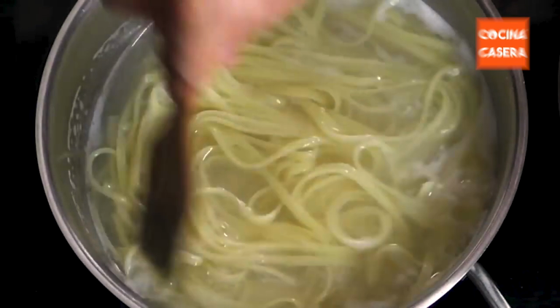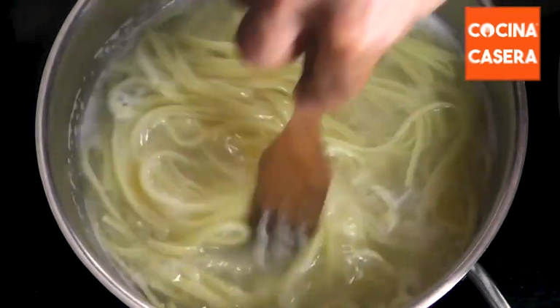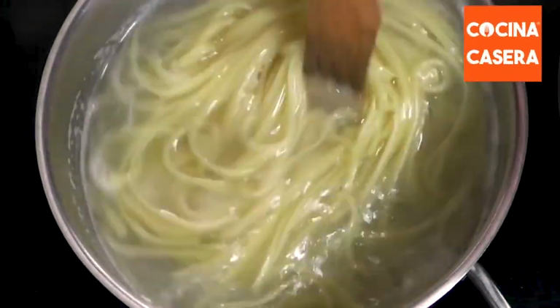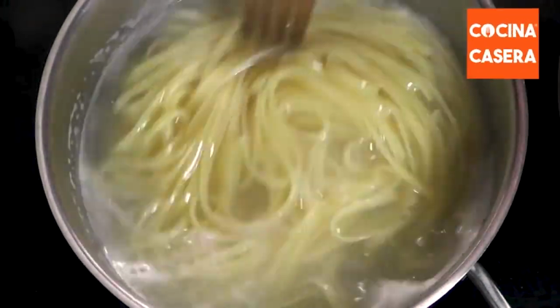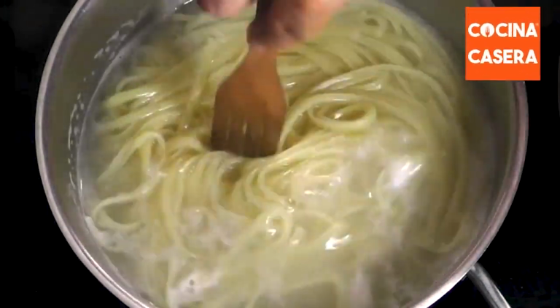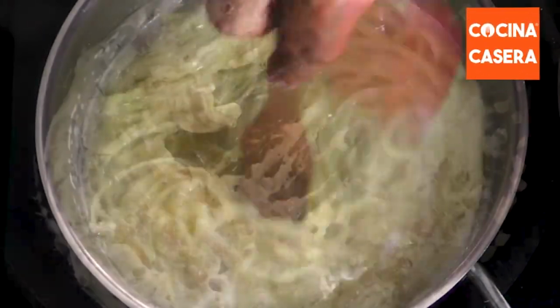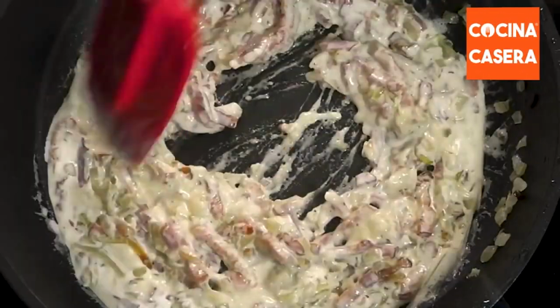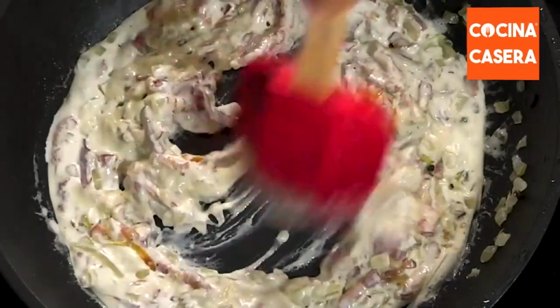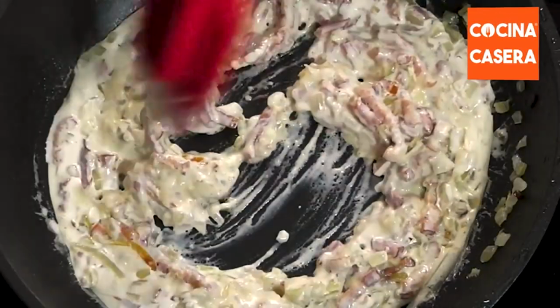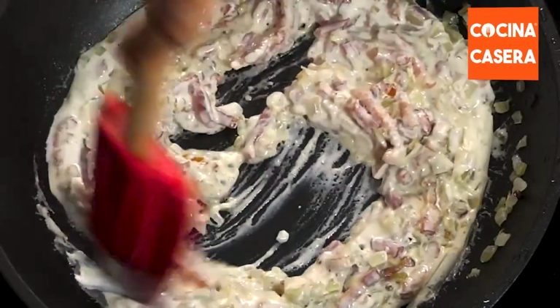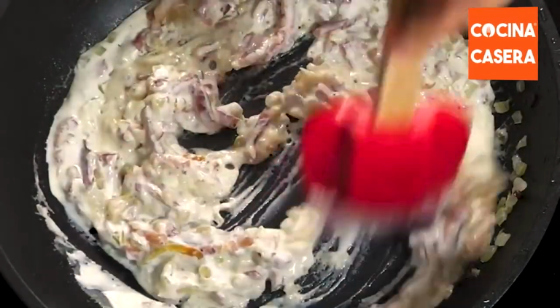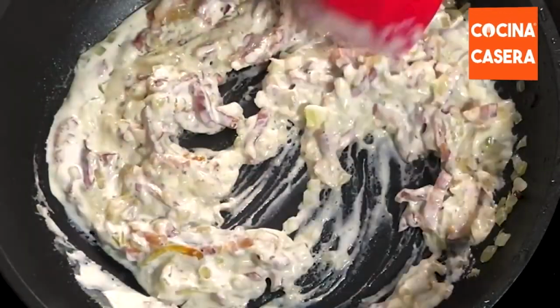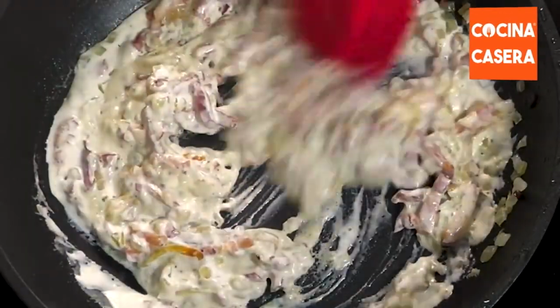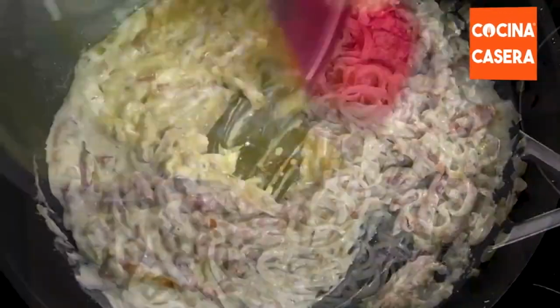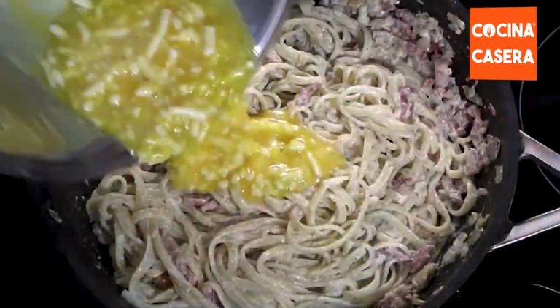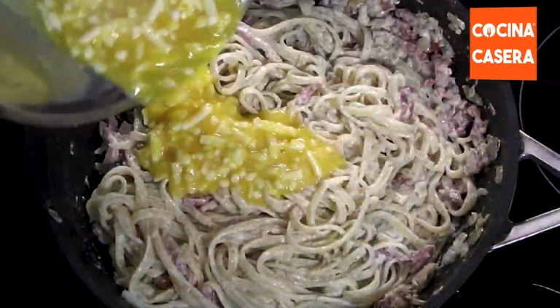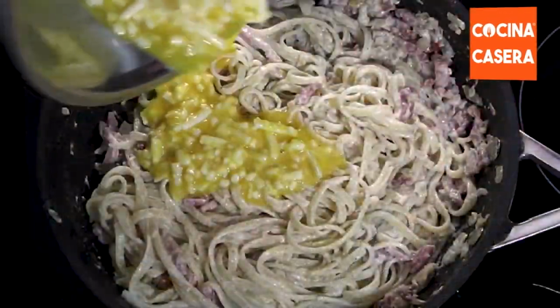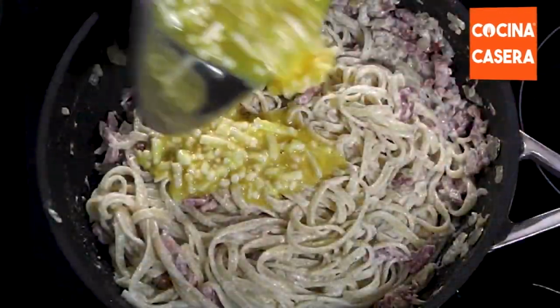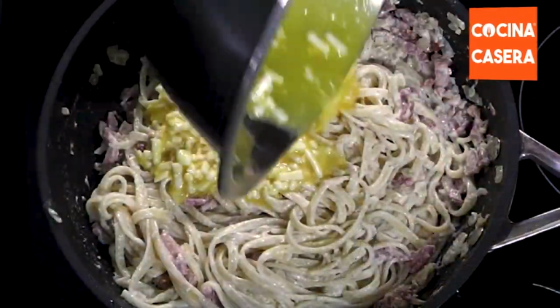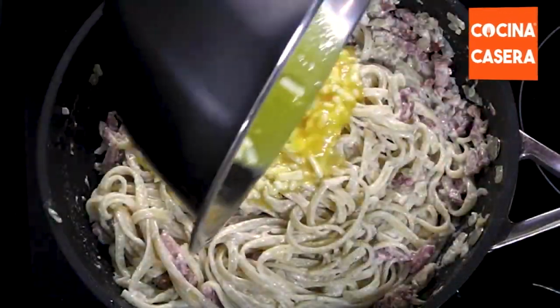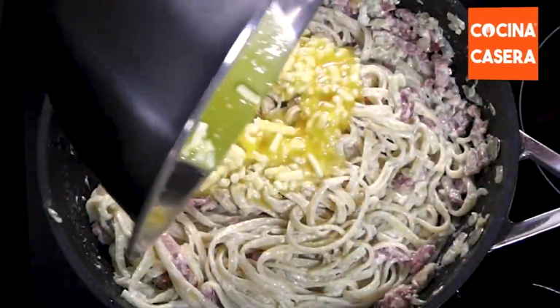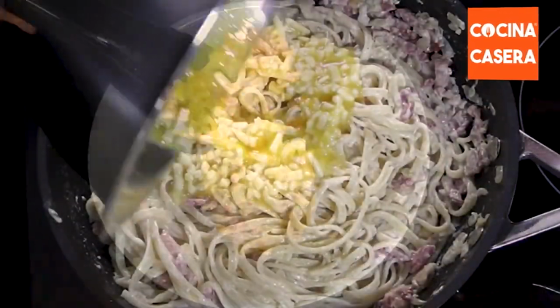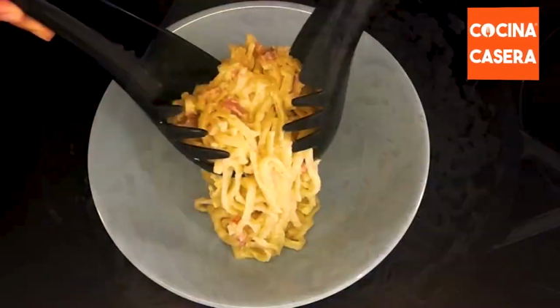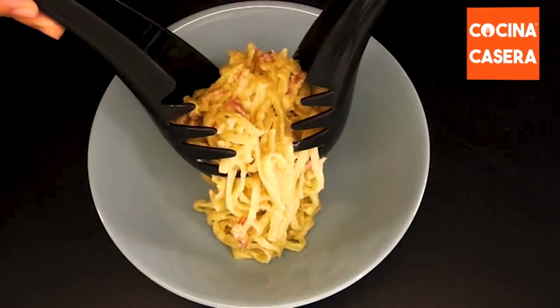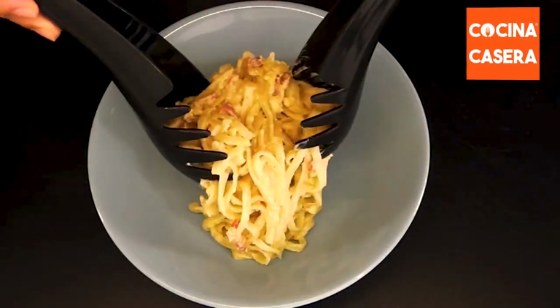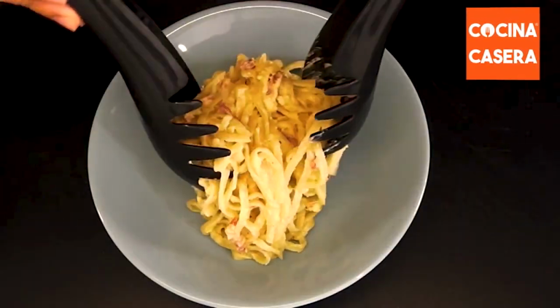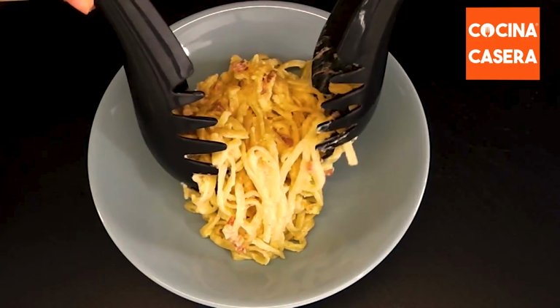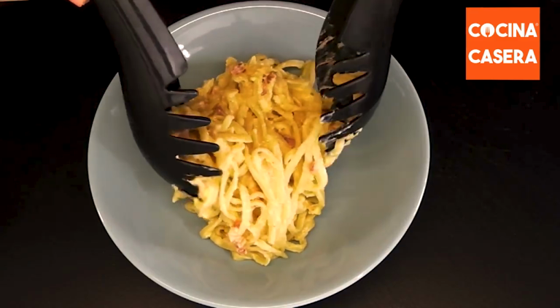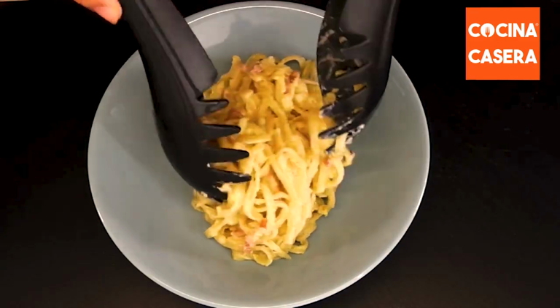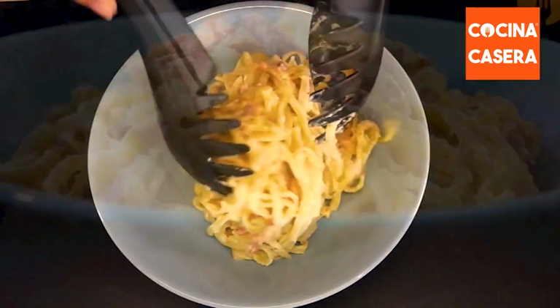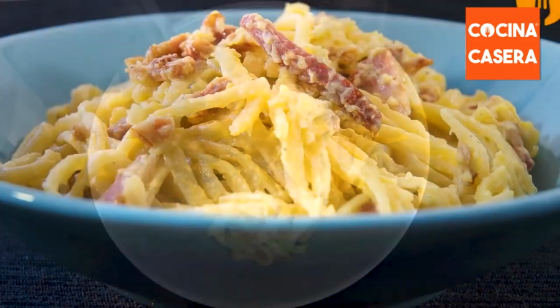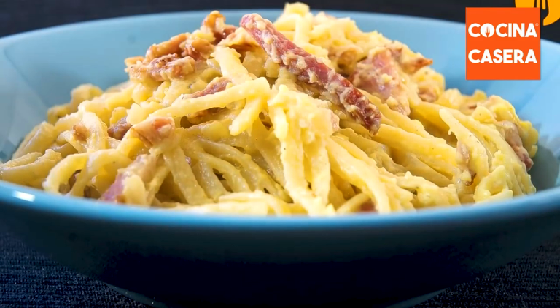Today we're going to cook a carbonara pasta with cream. We will leave you all the ingredients at the end of the video.